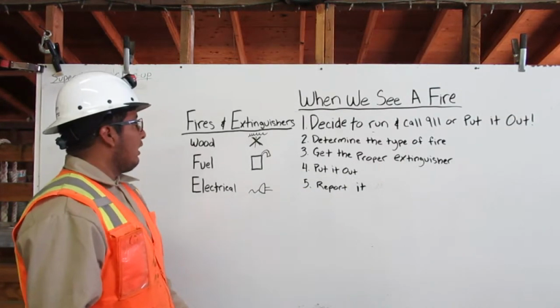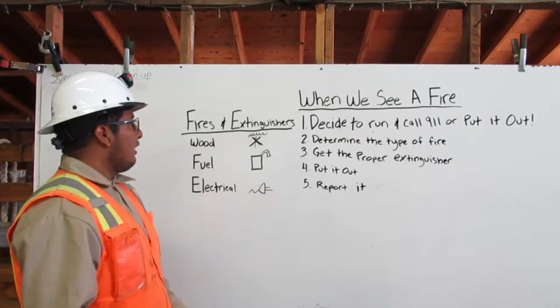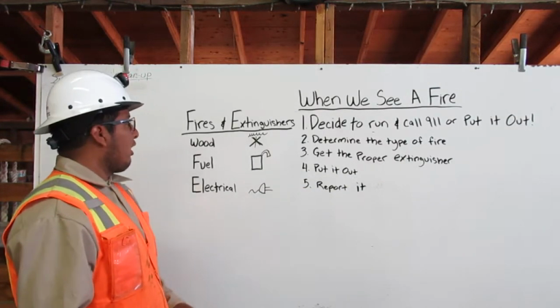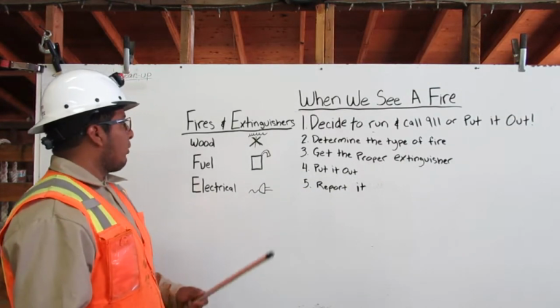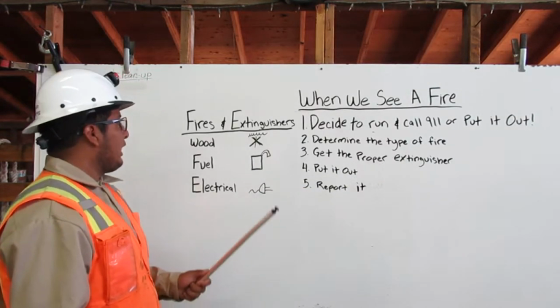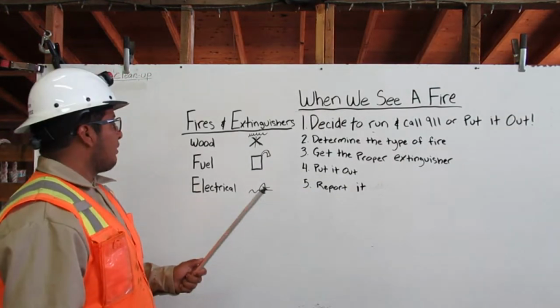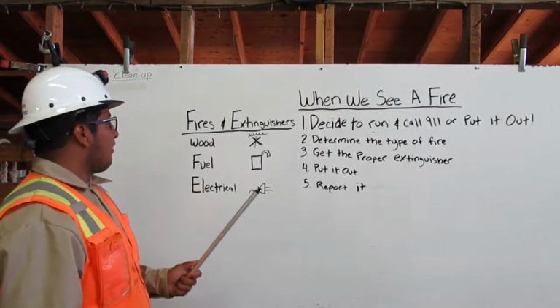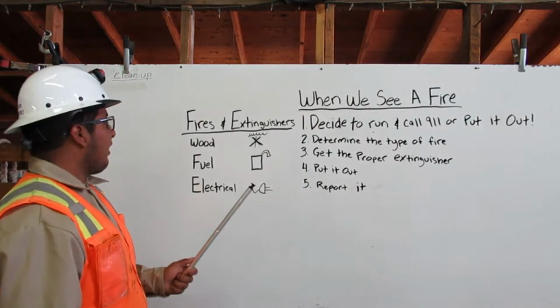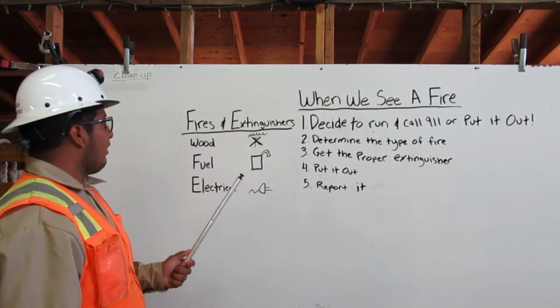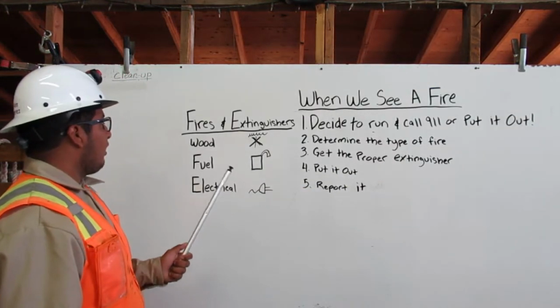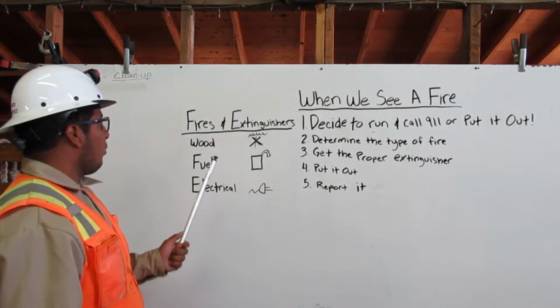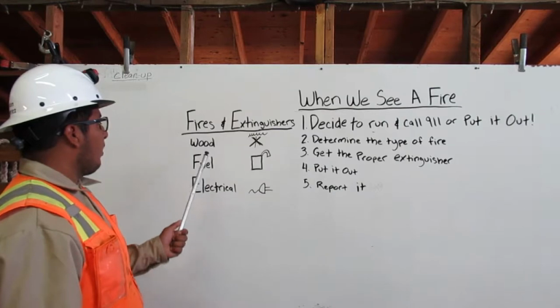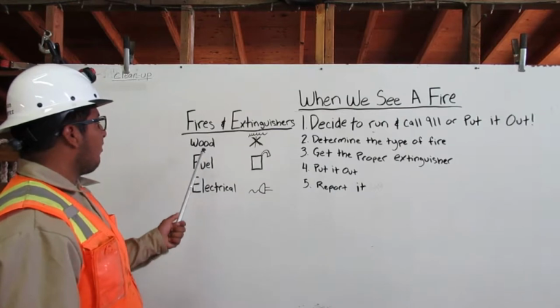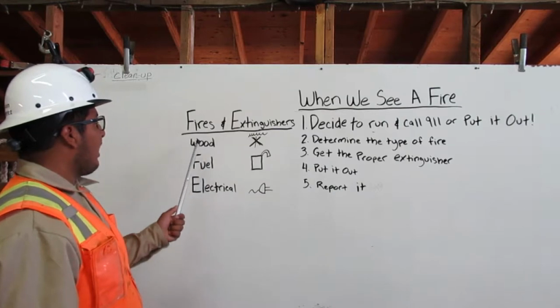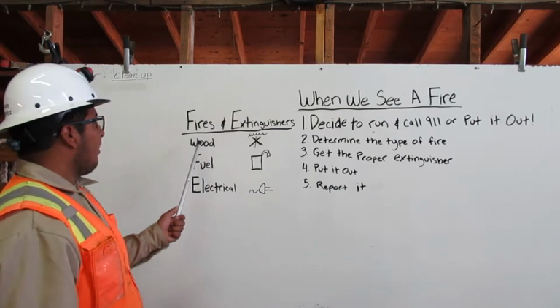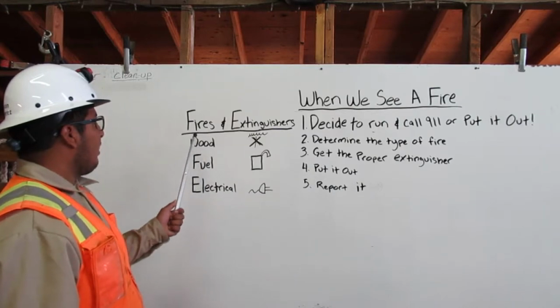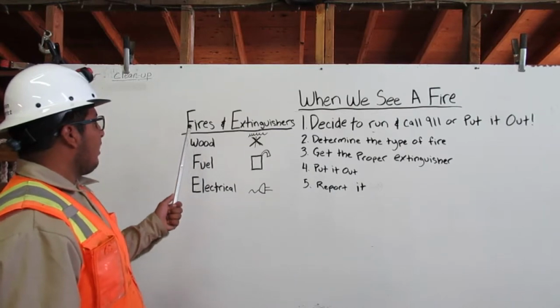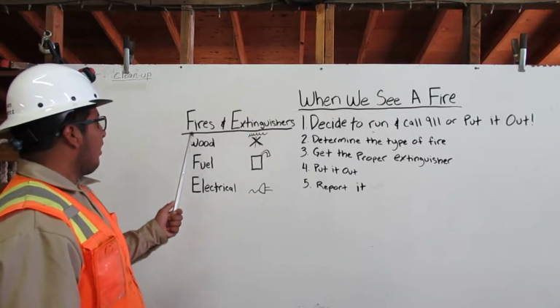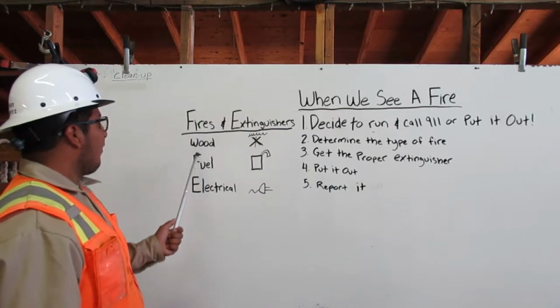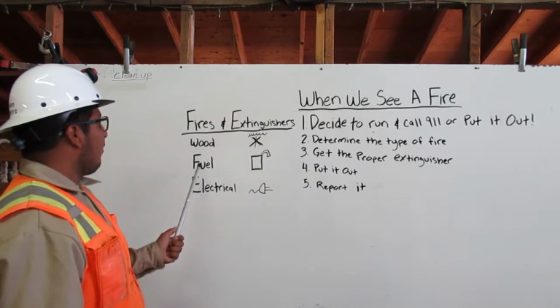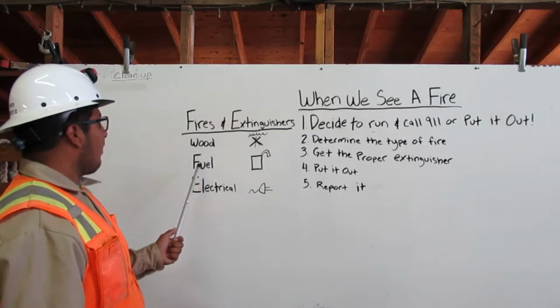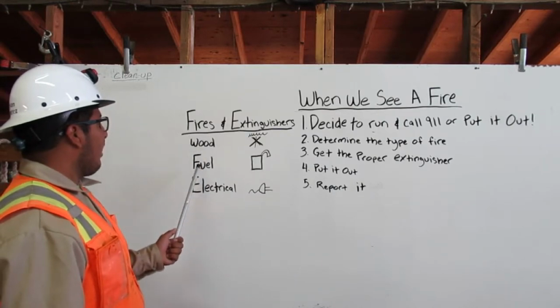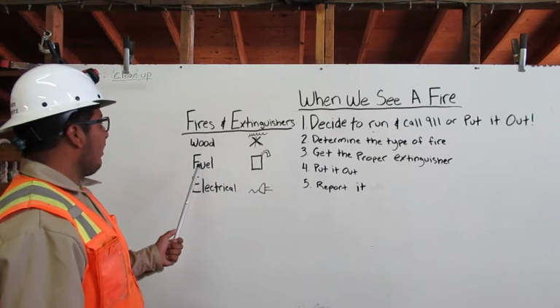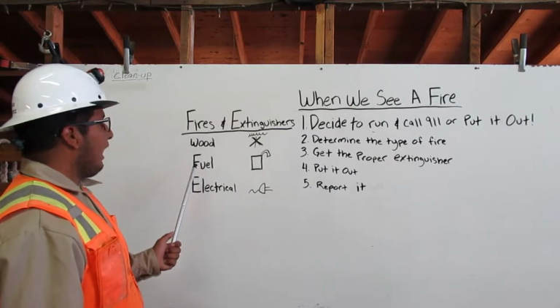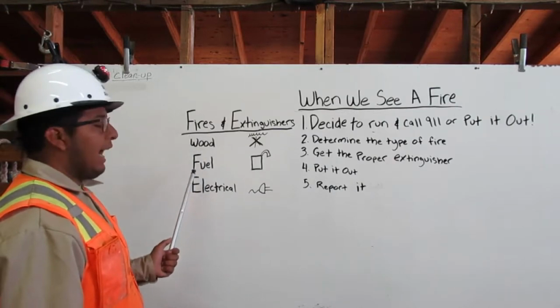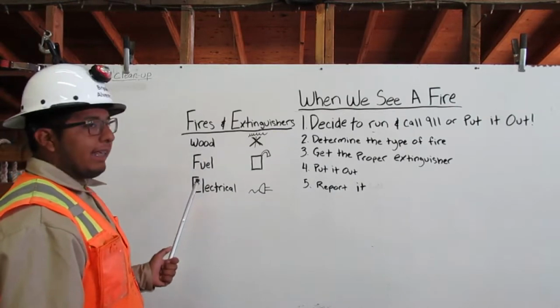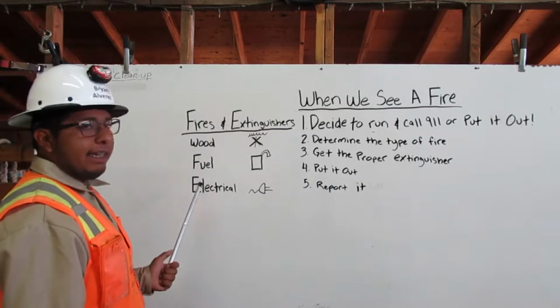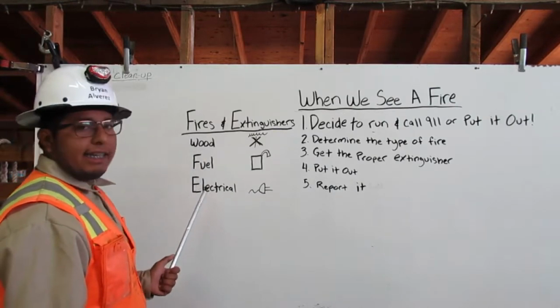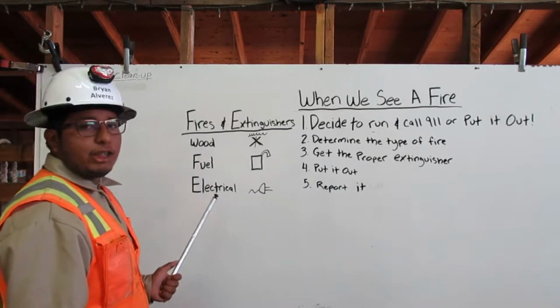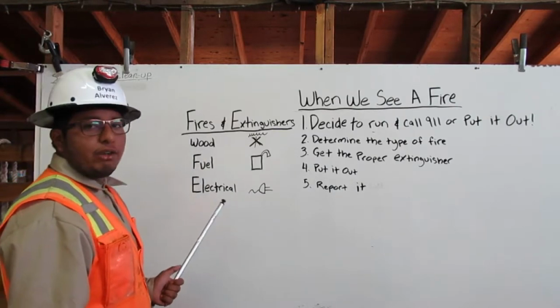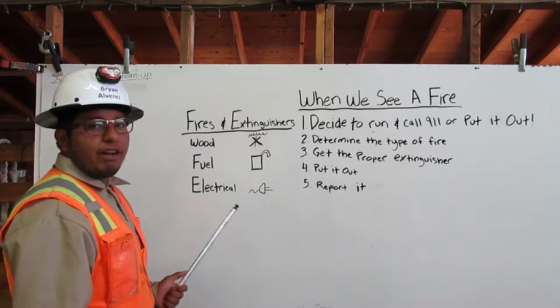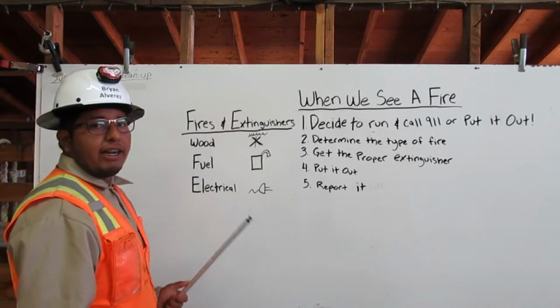There are three types of fire: a wood fire, a fuel fire, and an electrical fire.